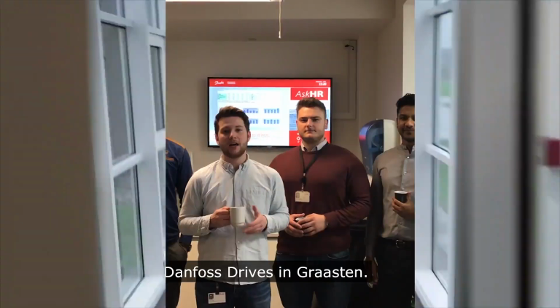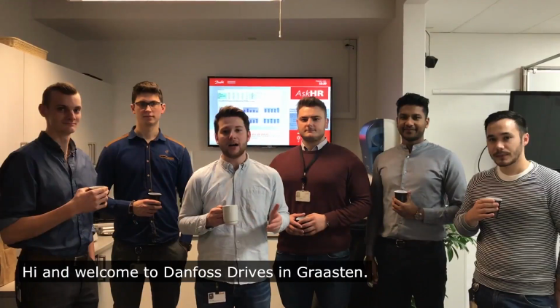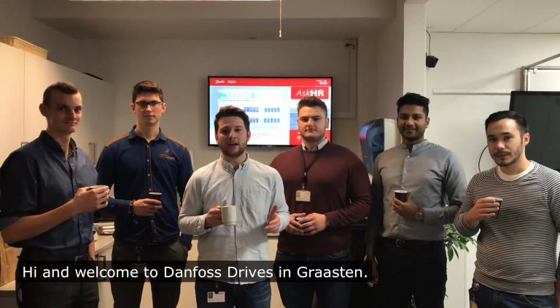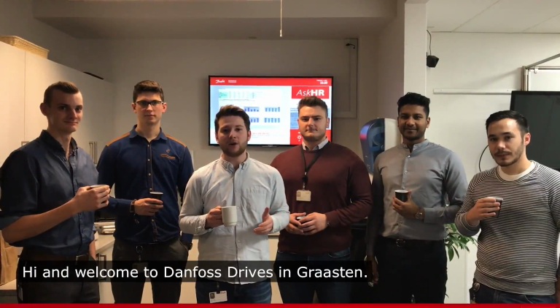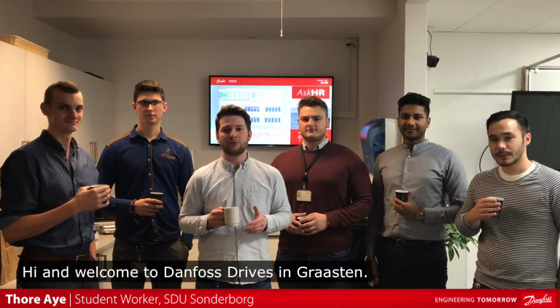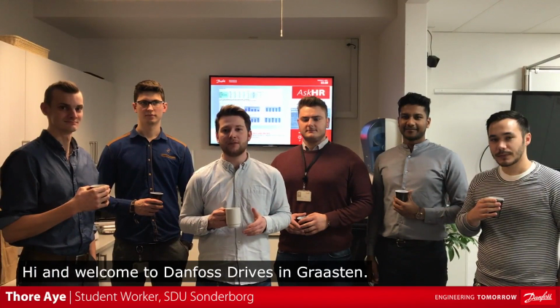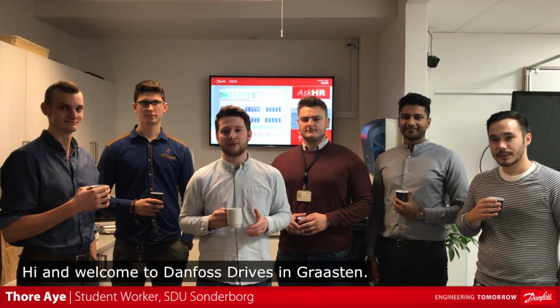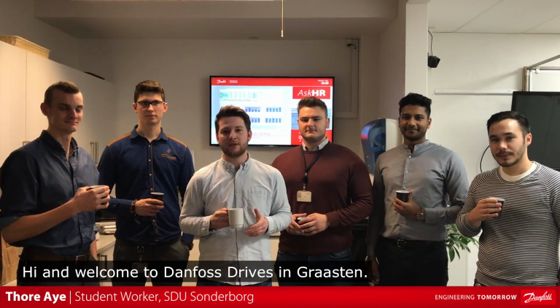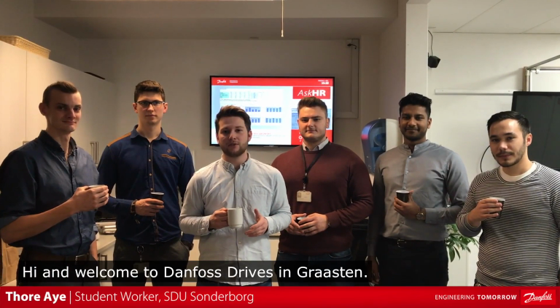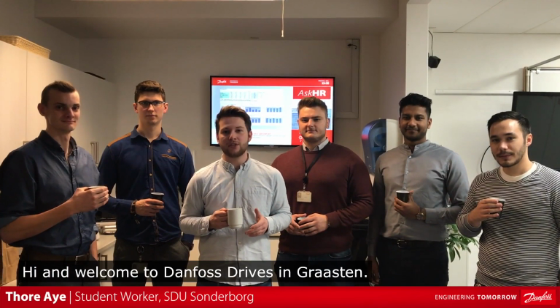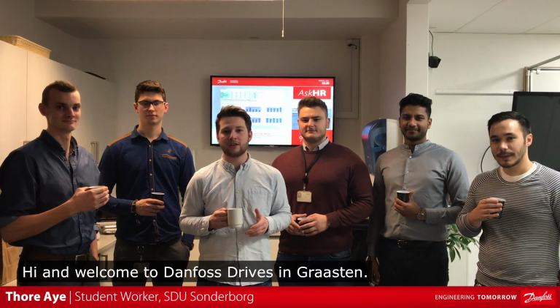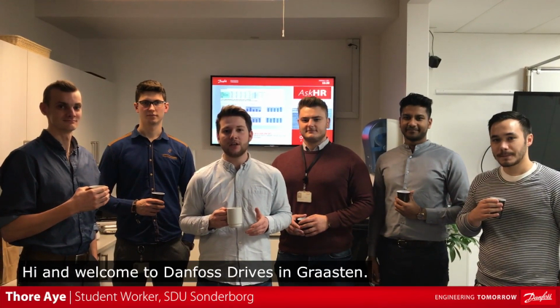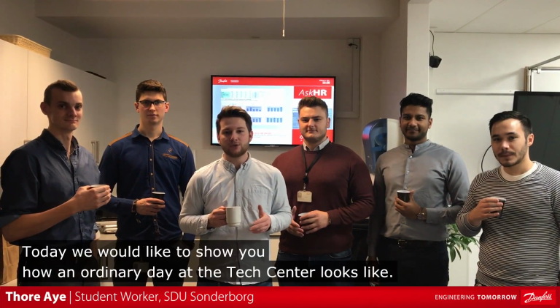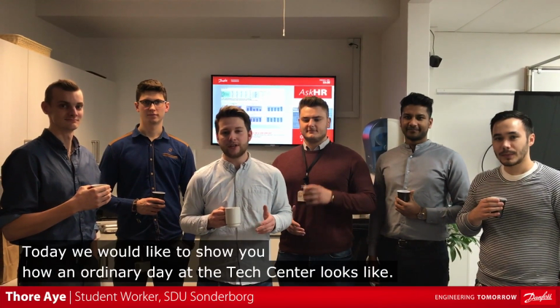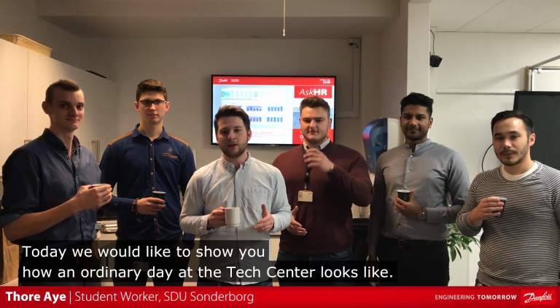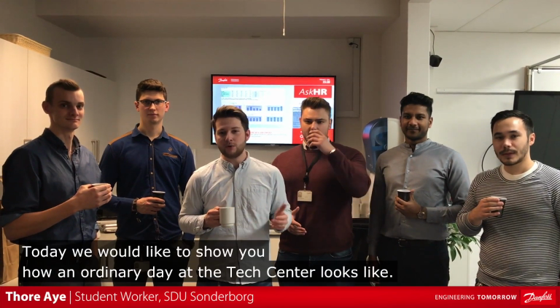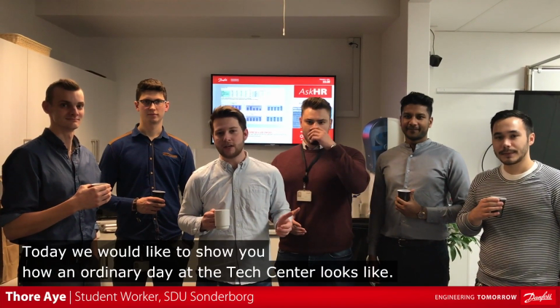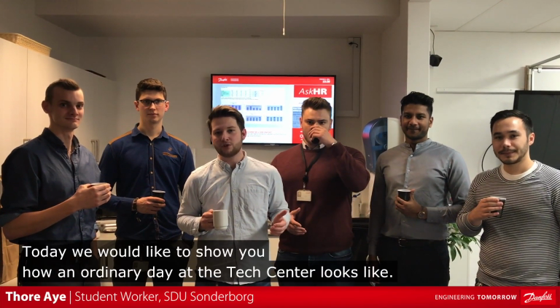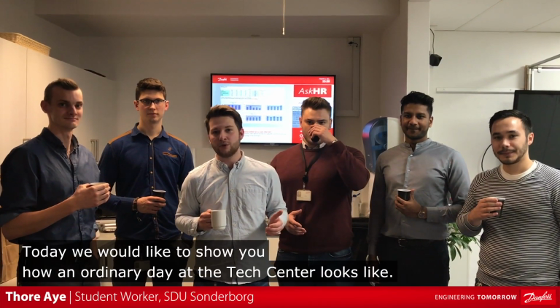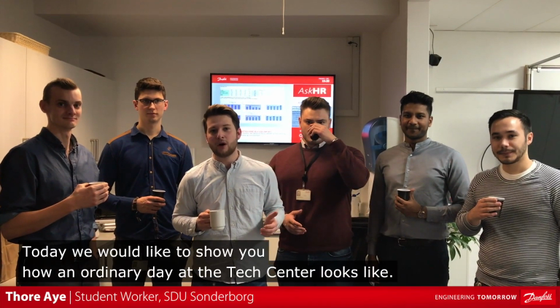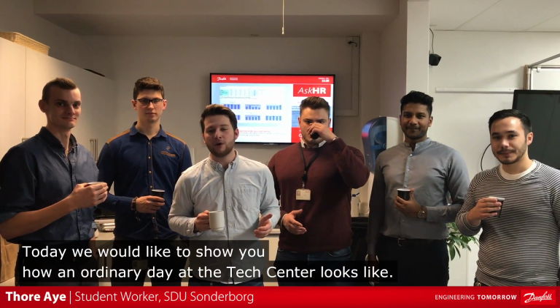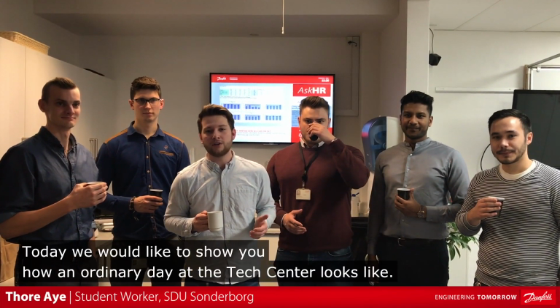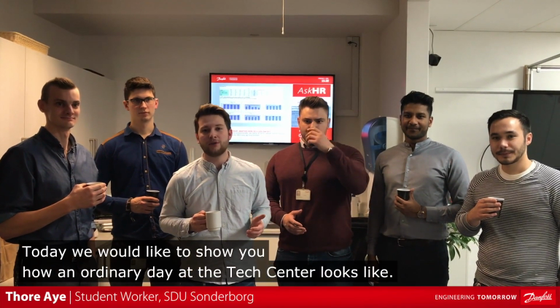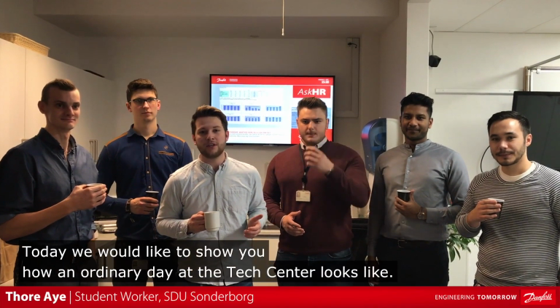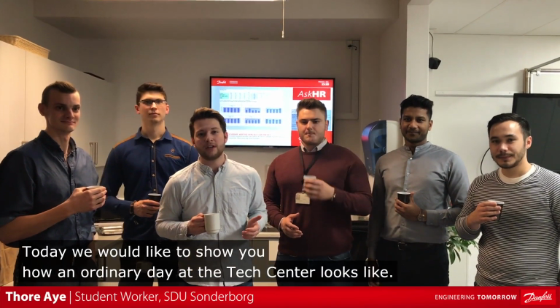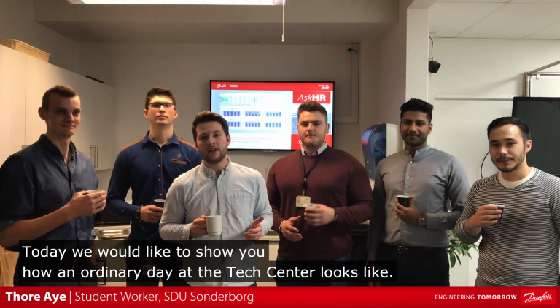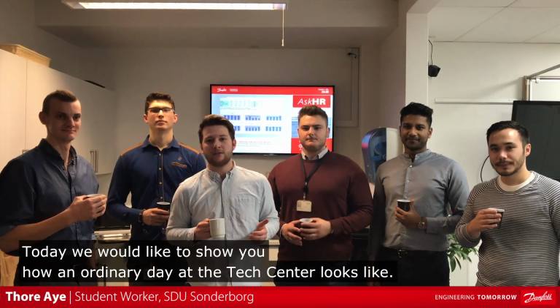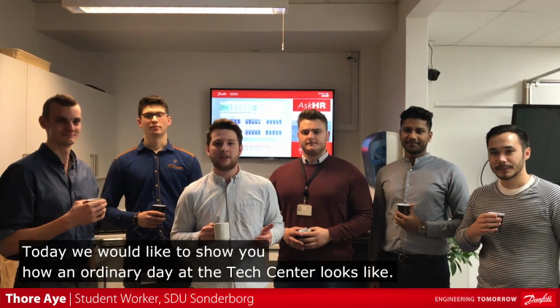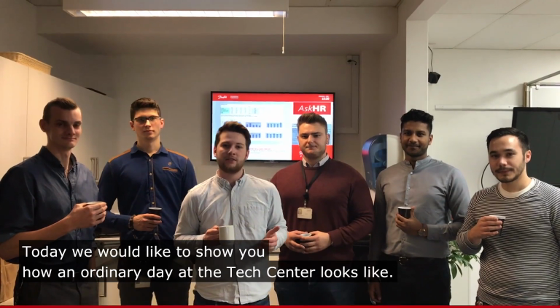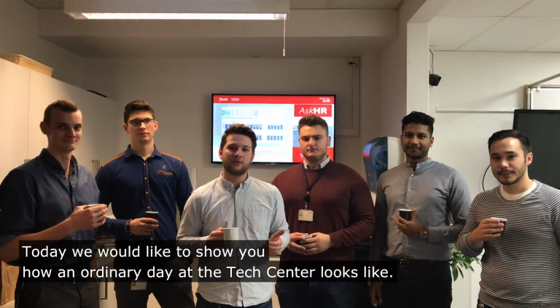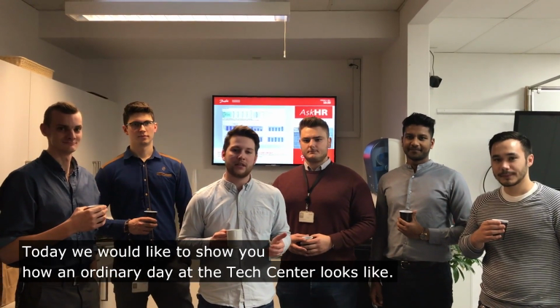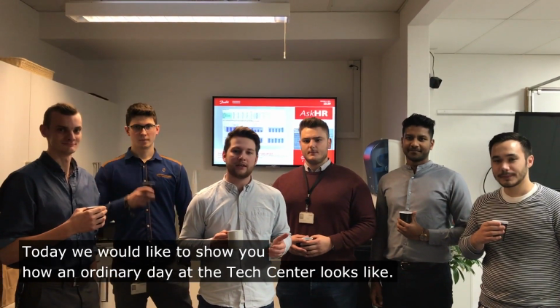Hi and welcome to Danfoss Drives in Grosthen. Today we would like to show you how an ordinary day at the tech center looks like.